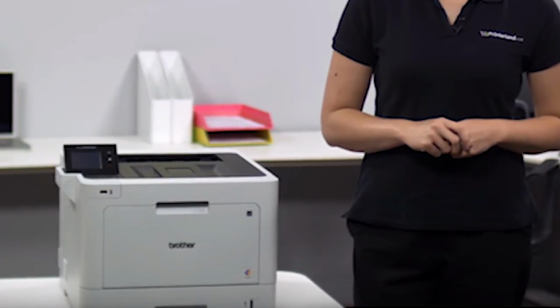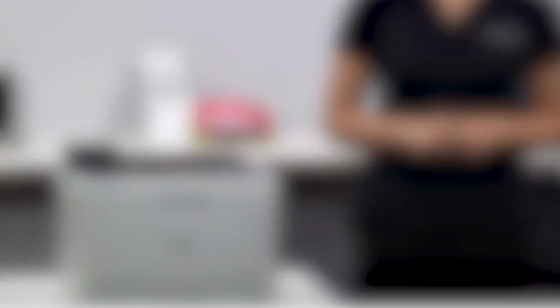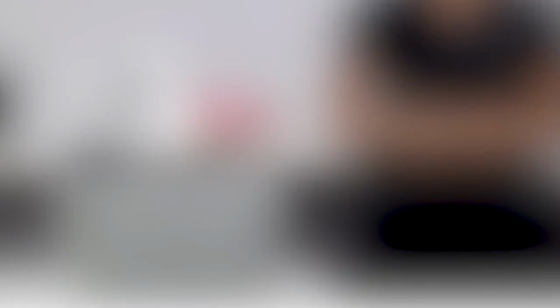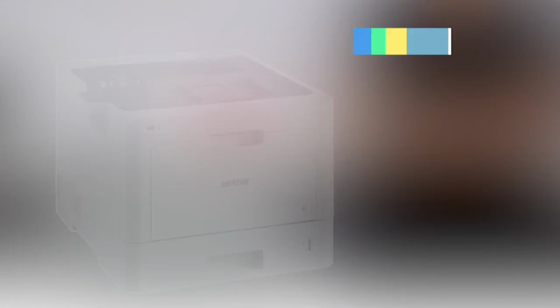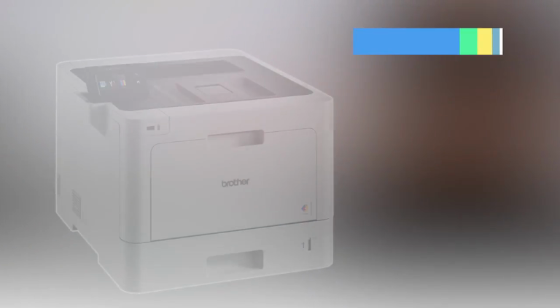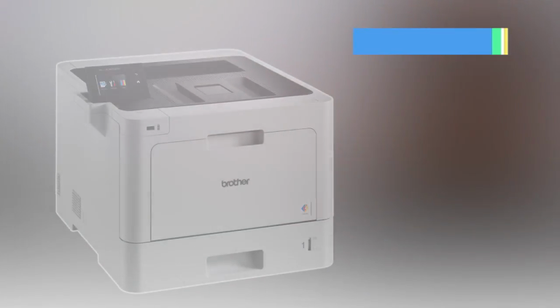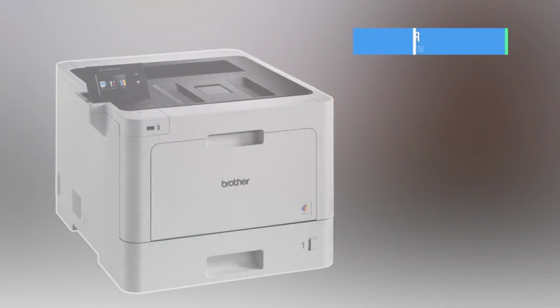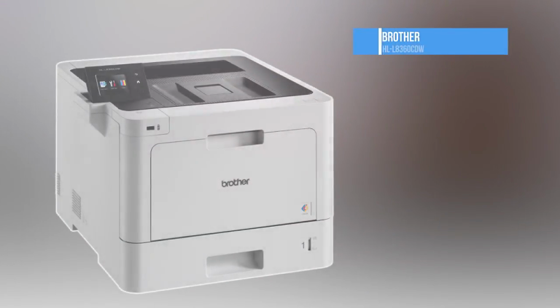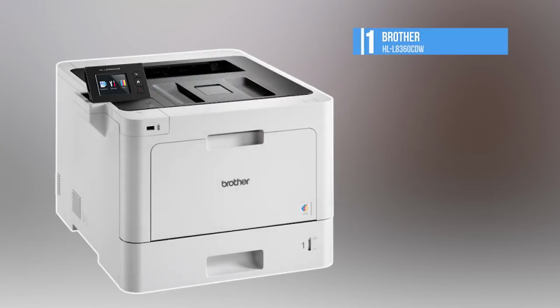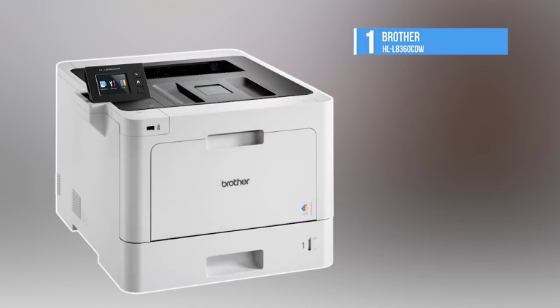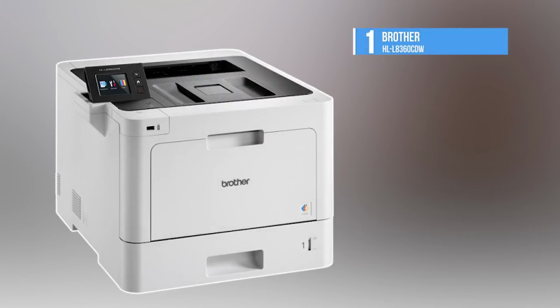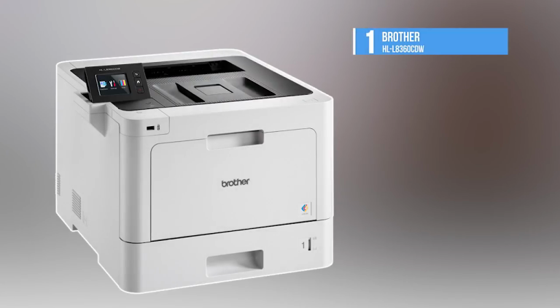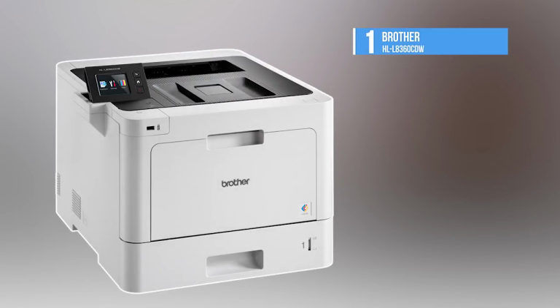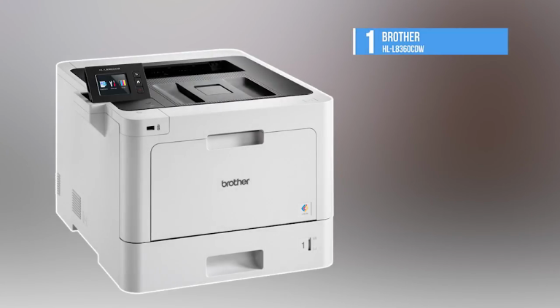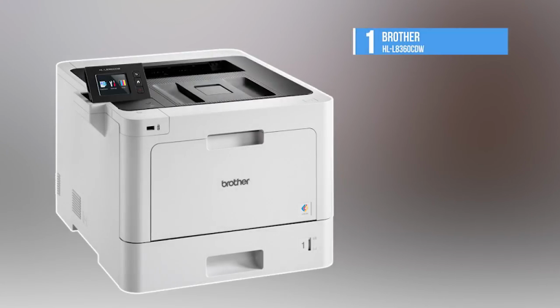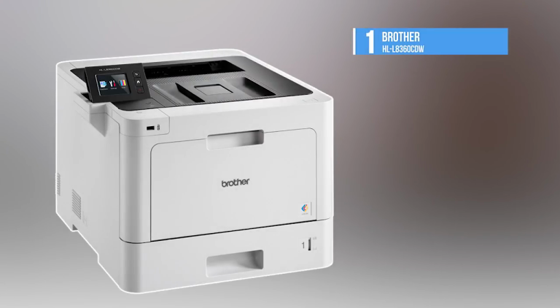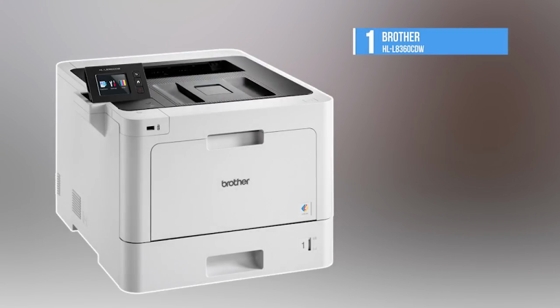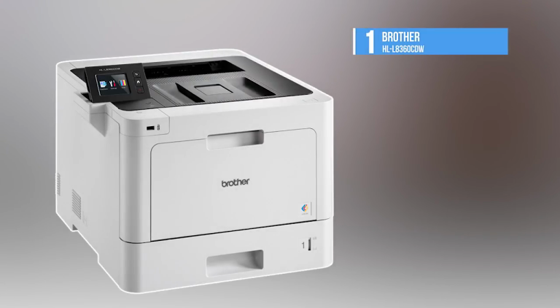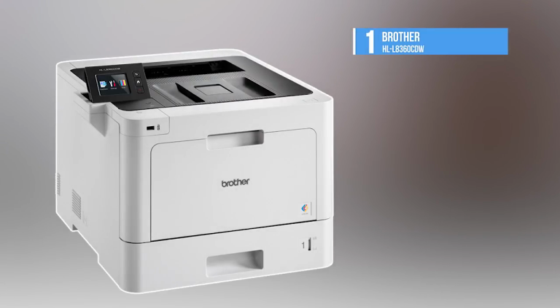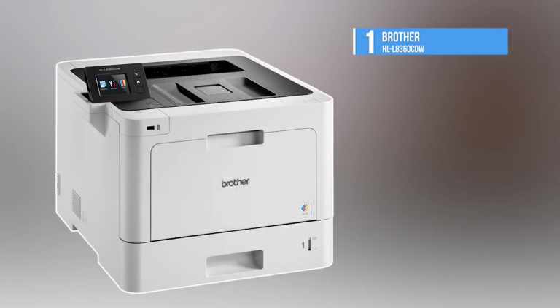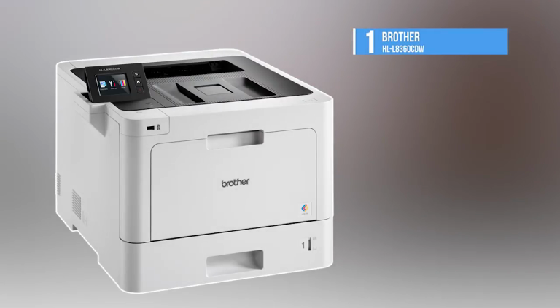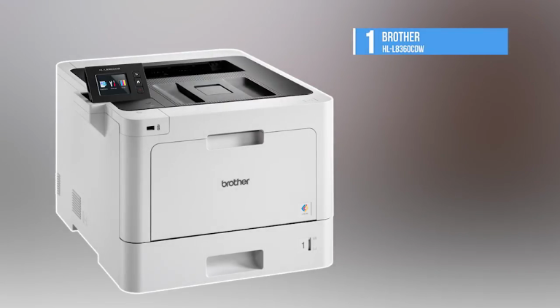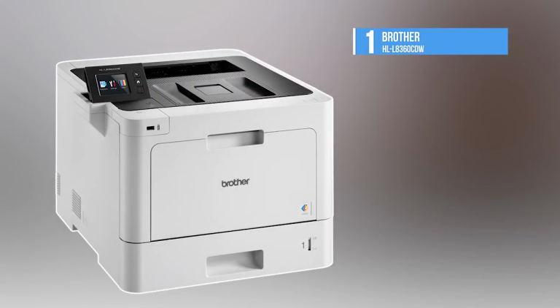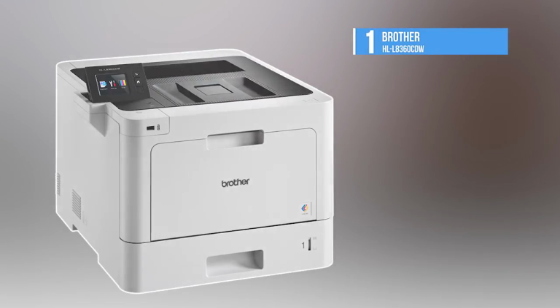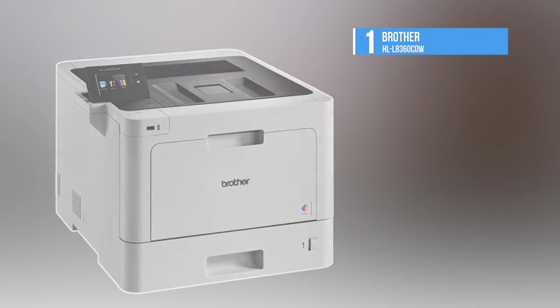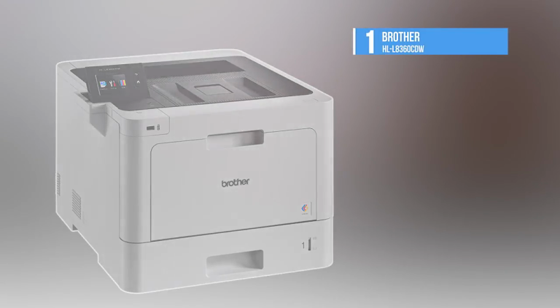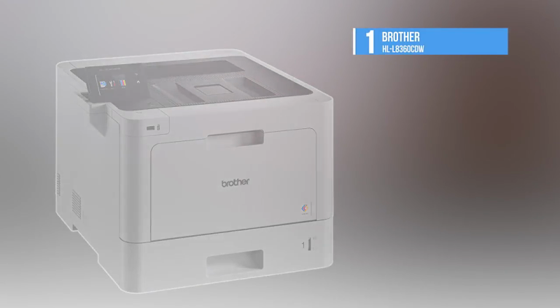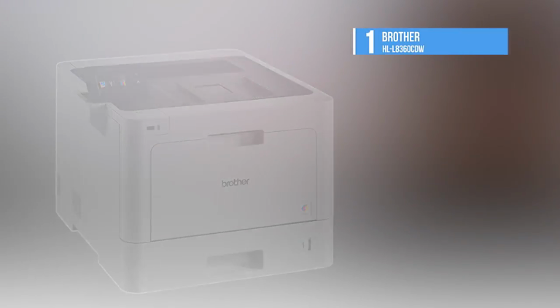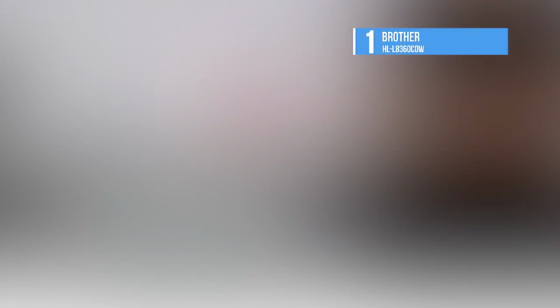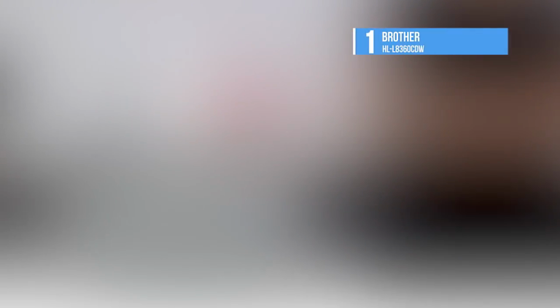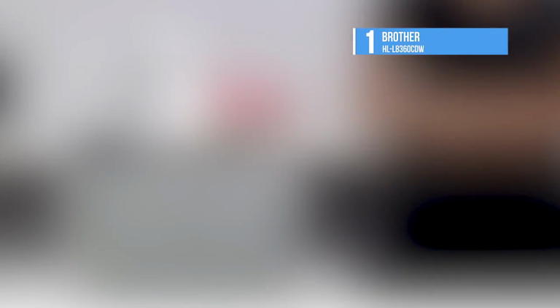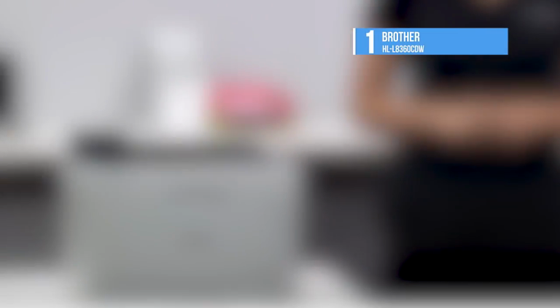And number one, top of our list, is the Brother HL-L8360CW.